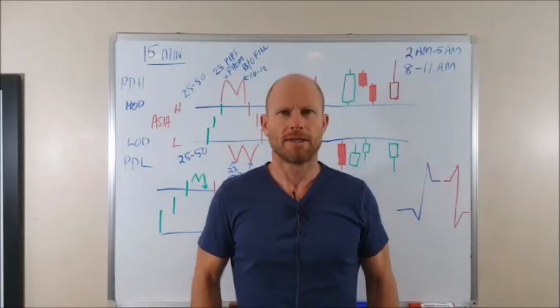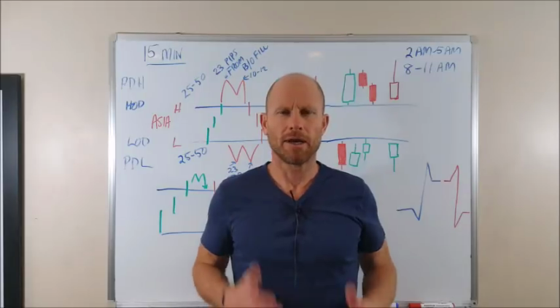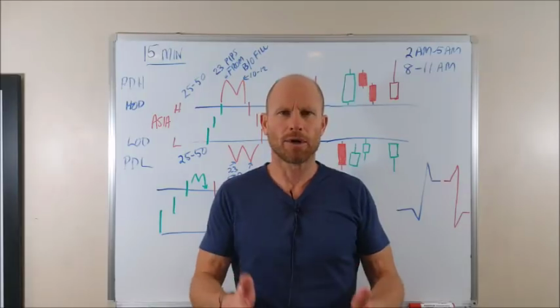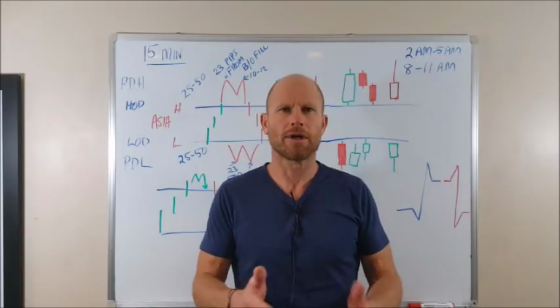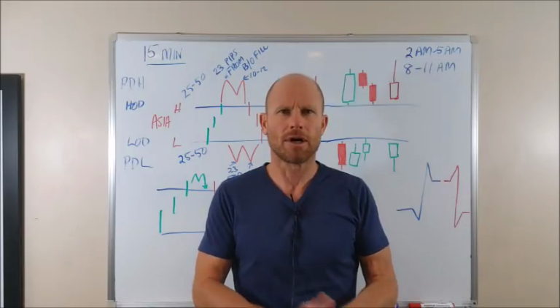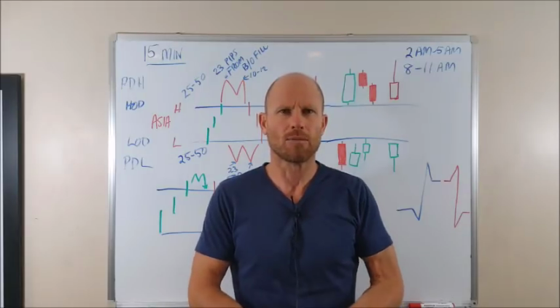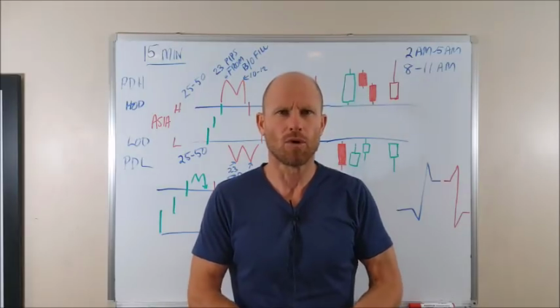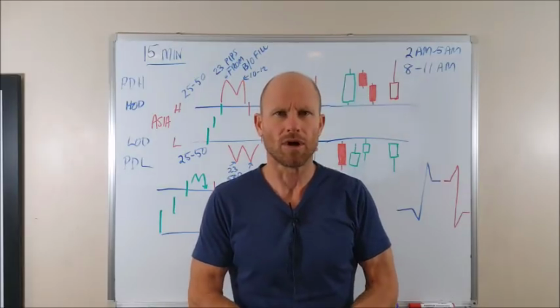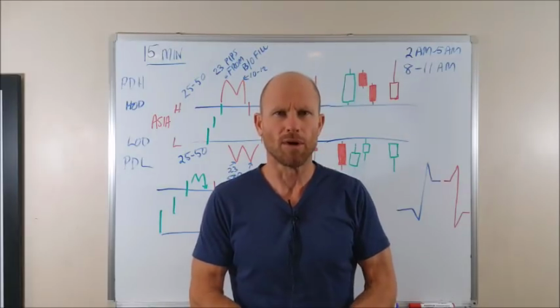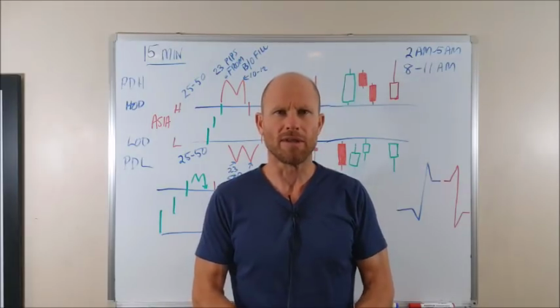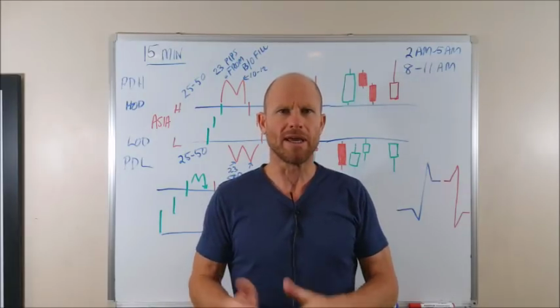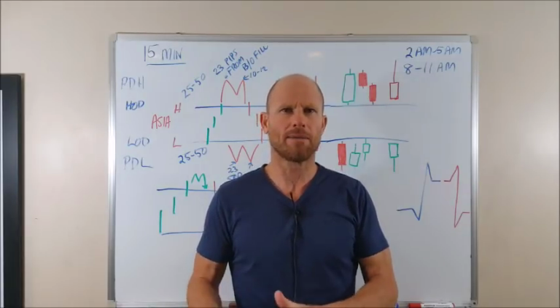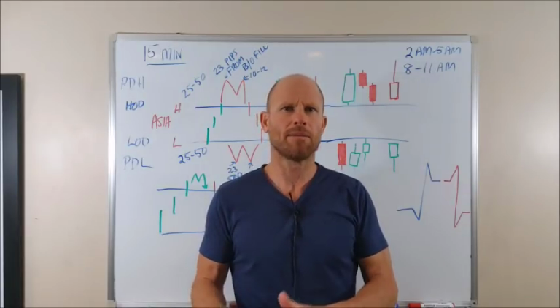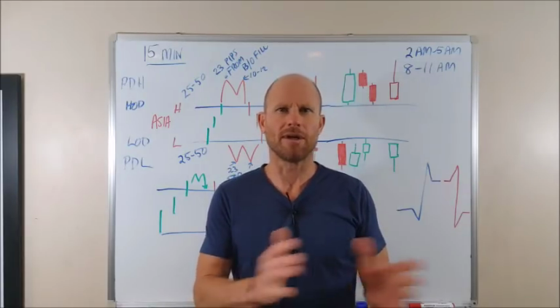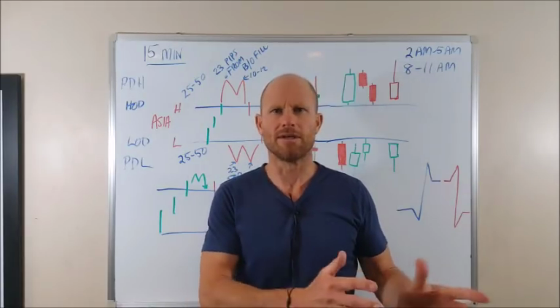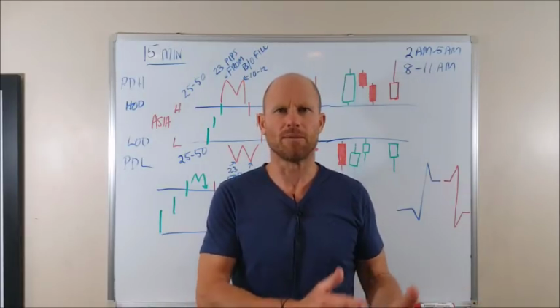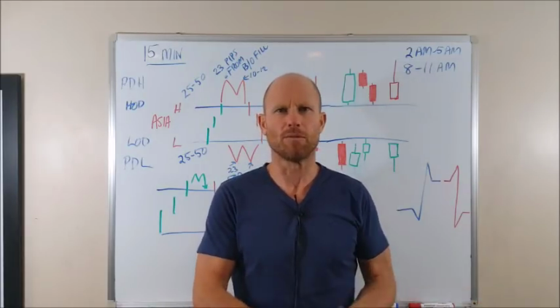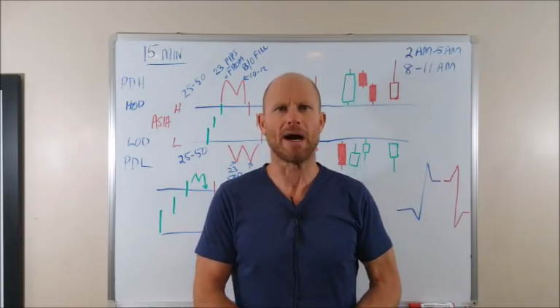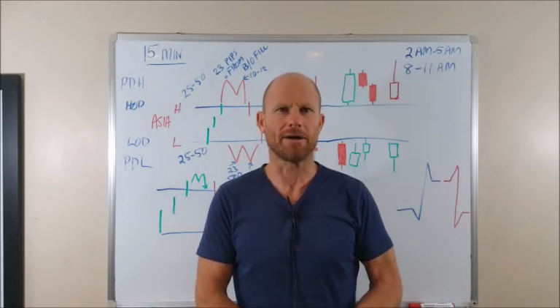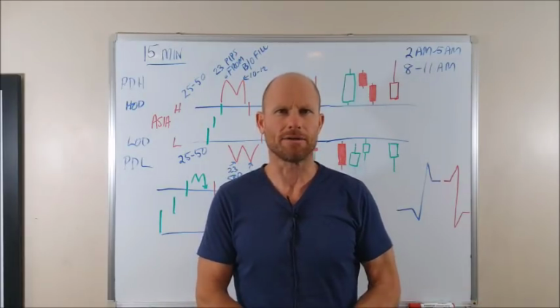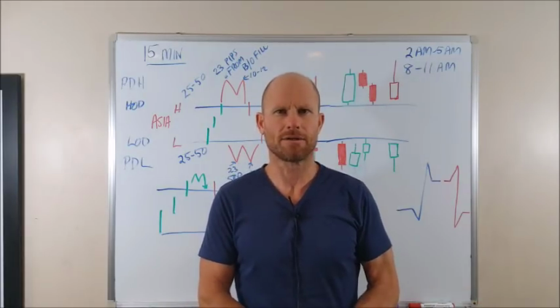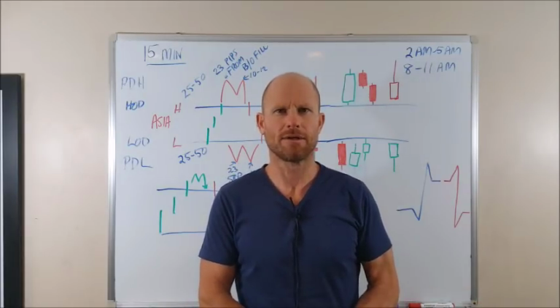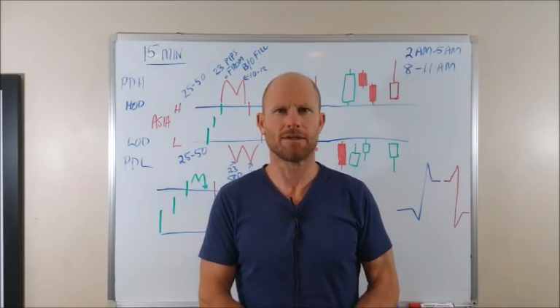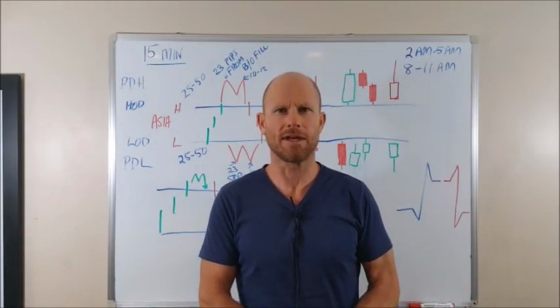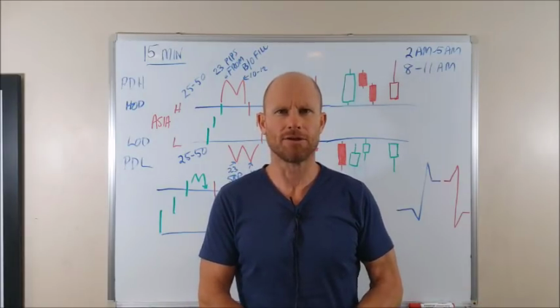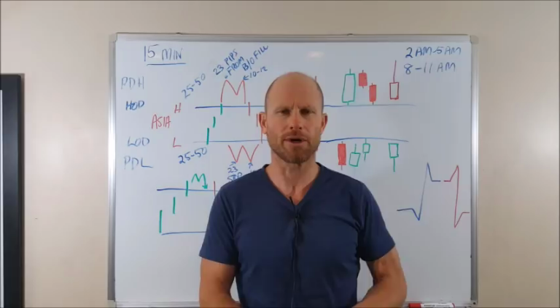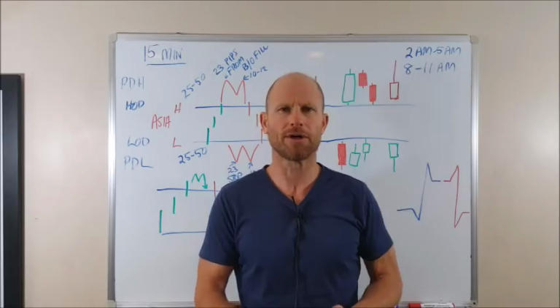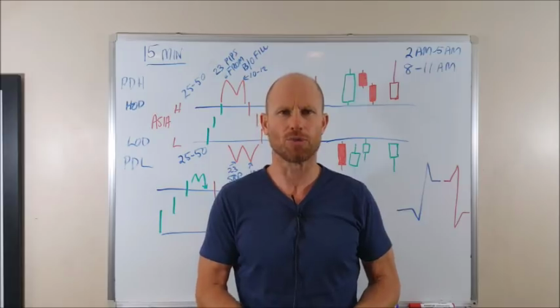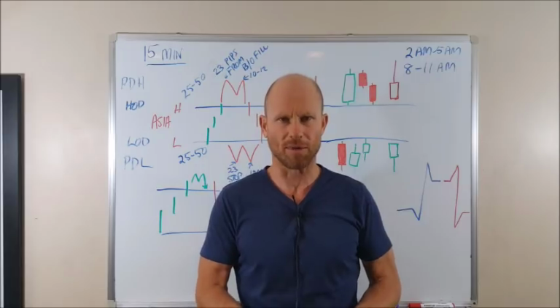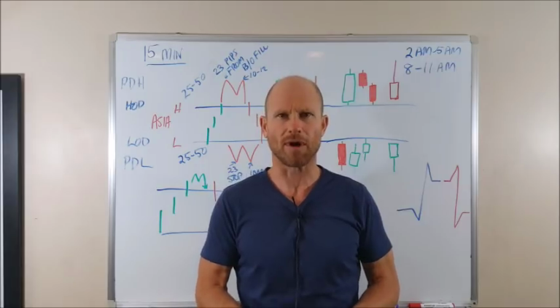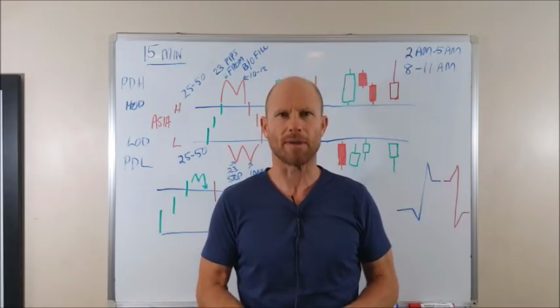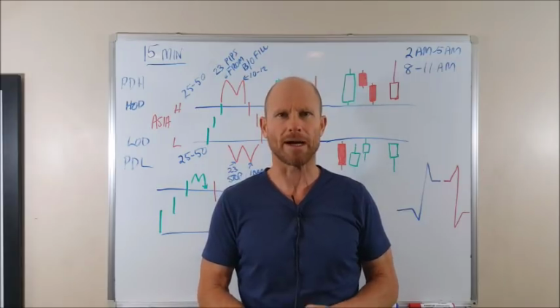Today we're going to talk more about the M and W patterns. Stay tuned traders, we'll be right back.